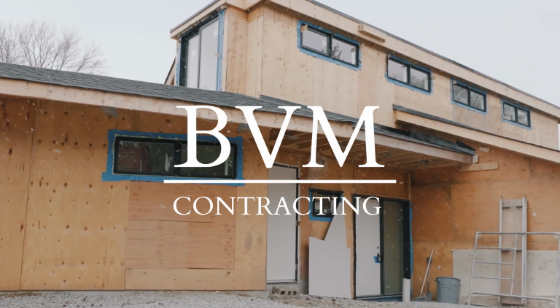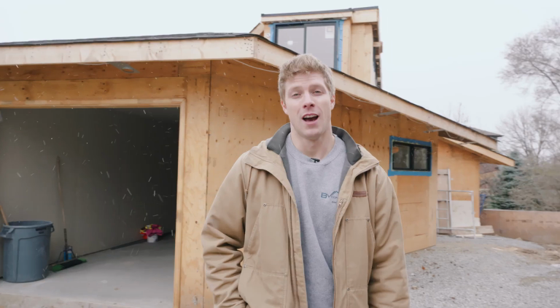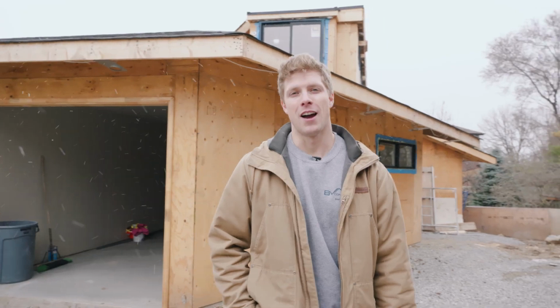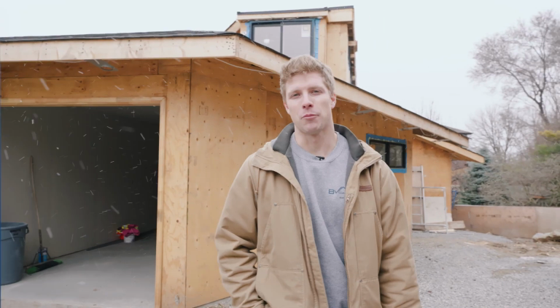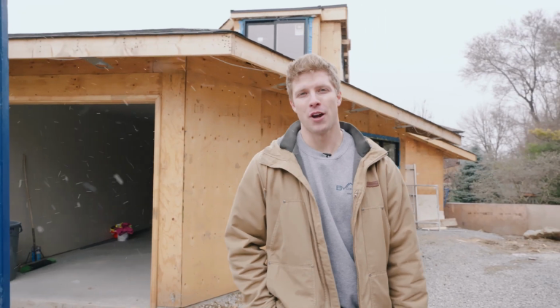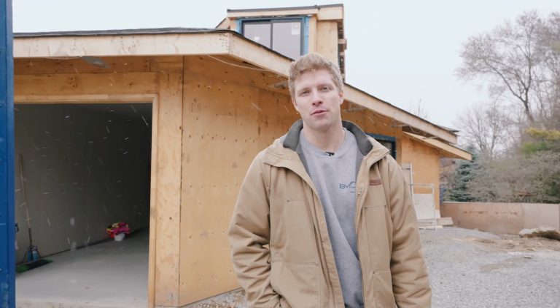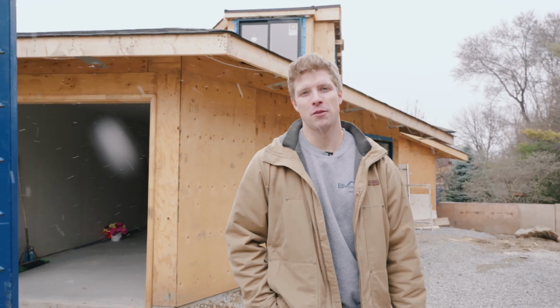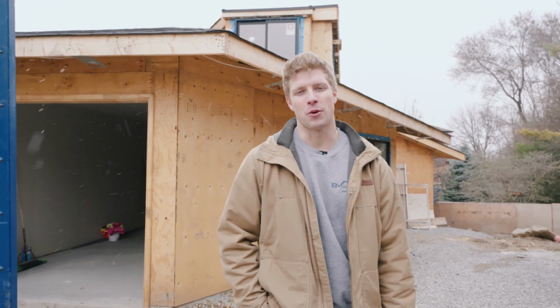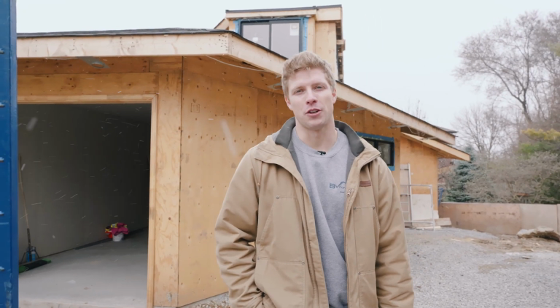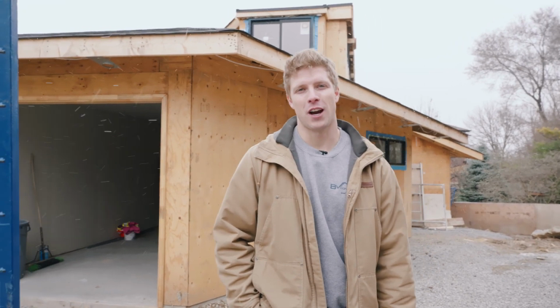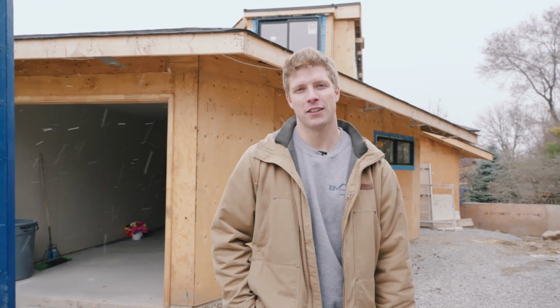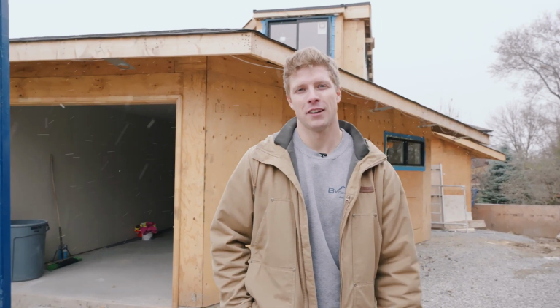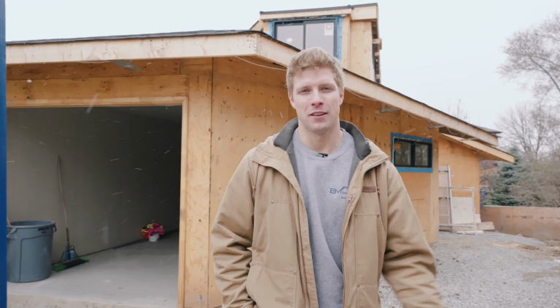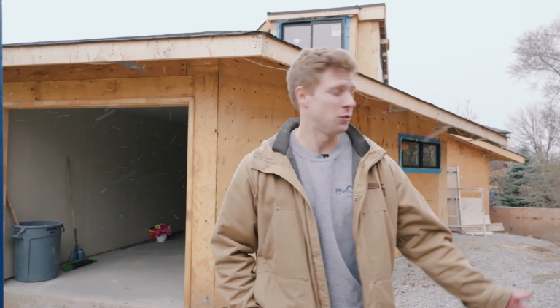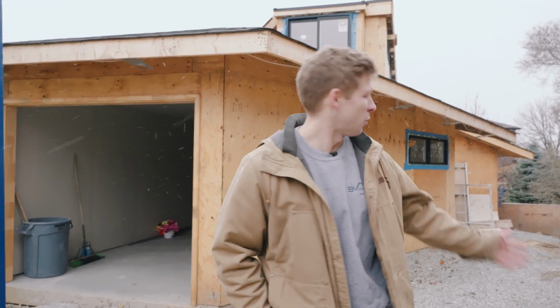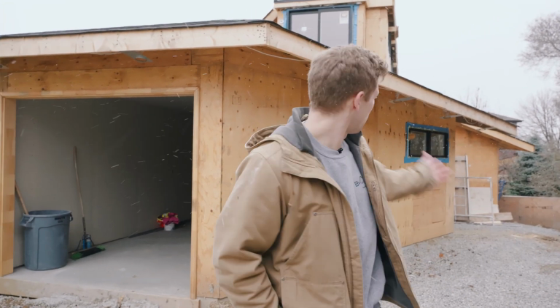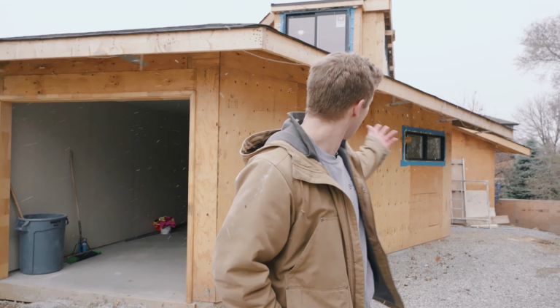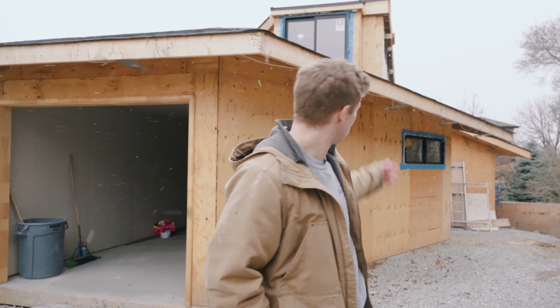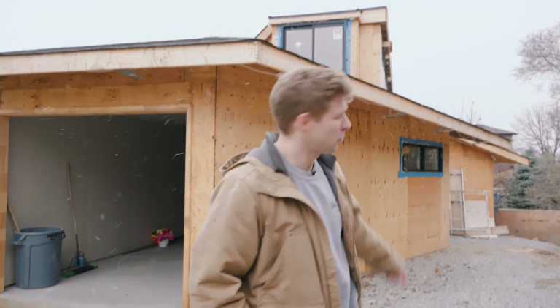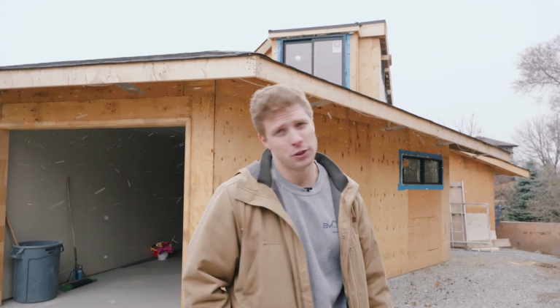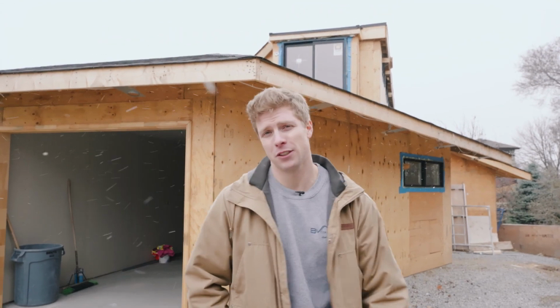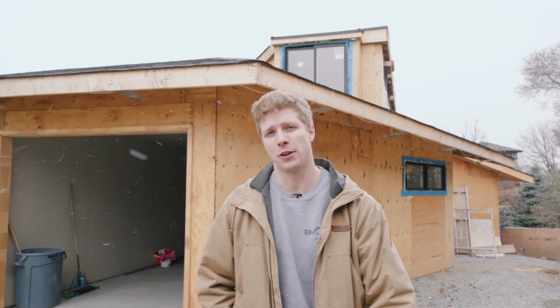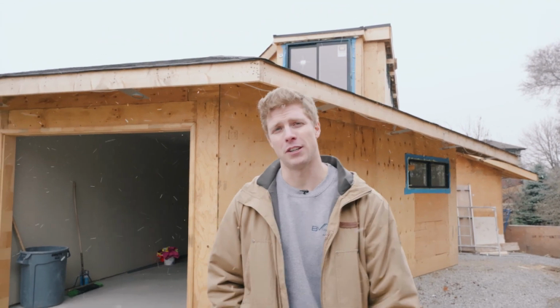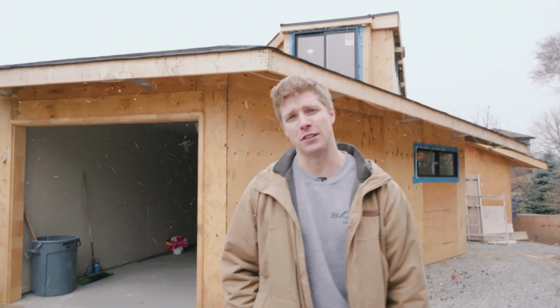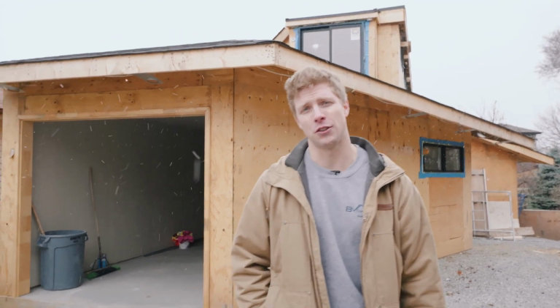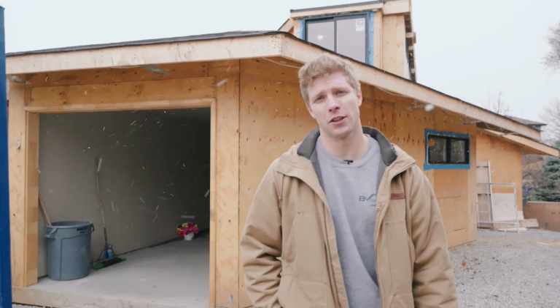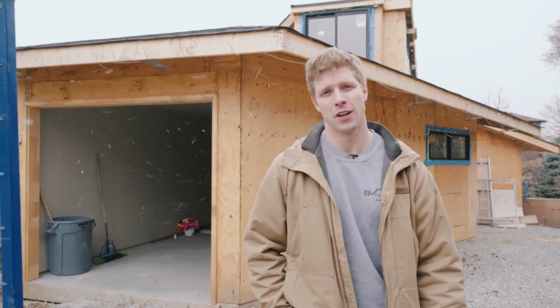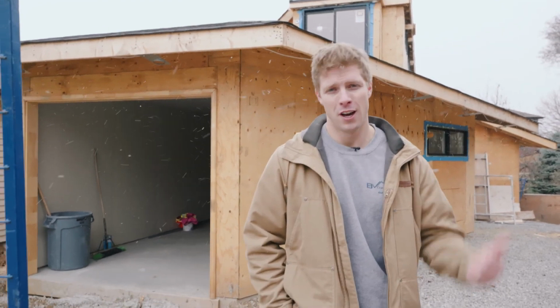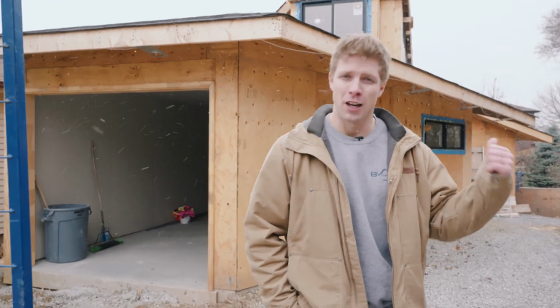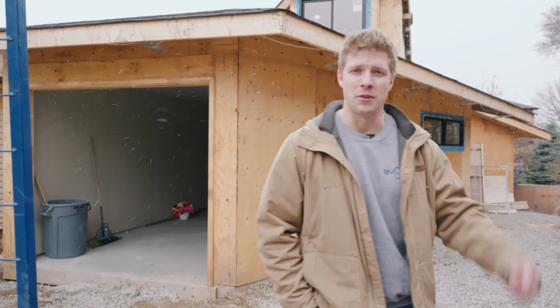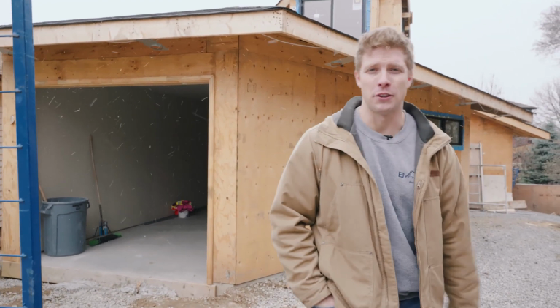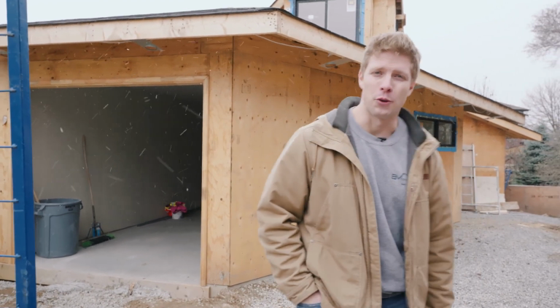Hi, I'm Ryan from BBM Contracting. This is one of our garden suite projects located in East York. Come and take a tour.